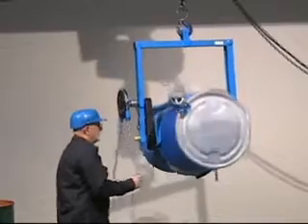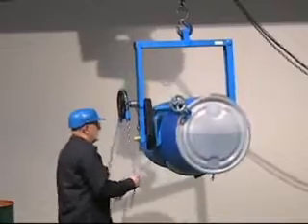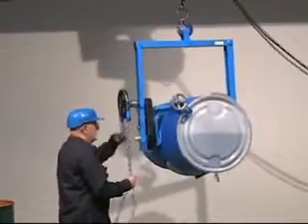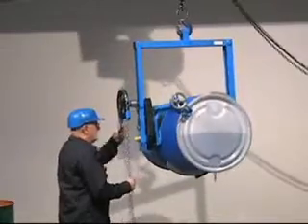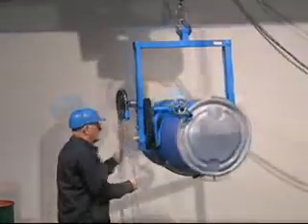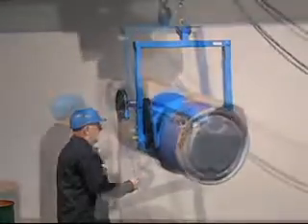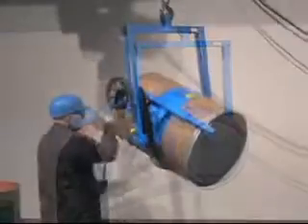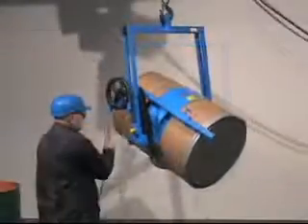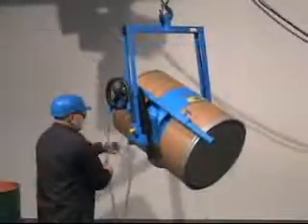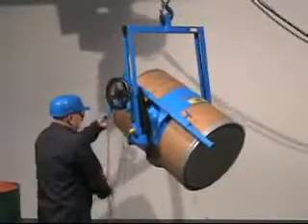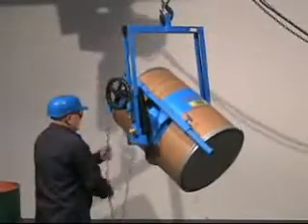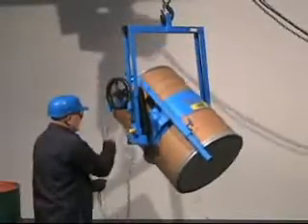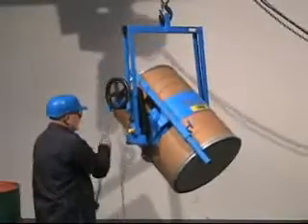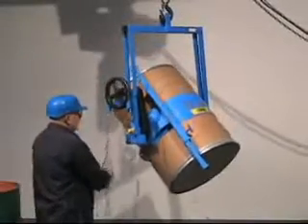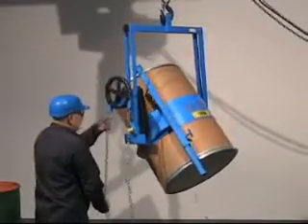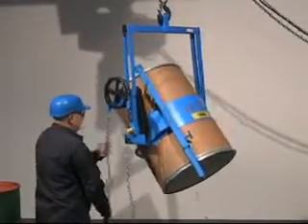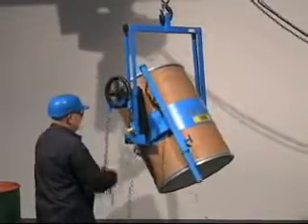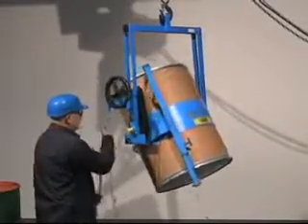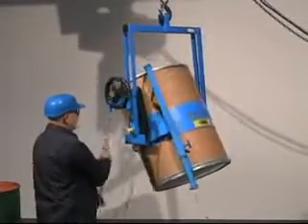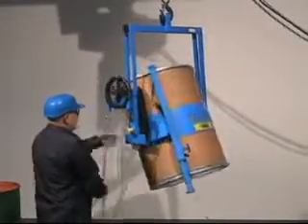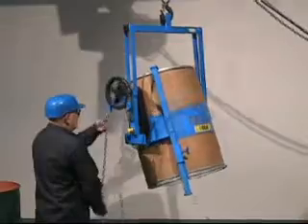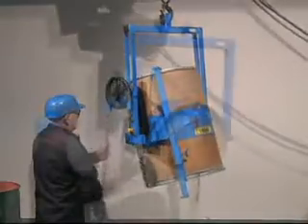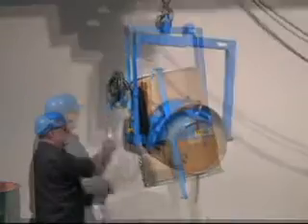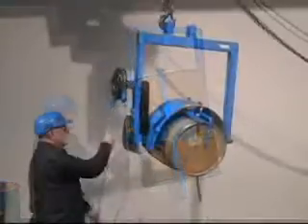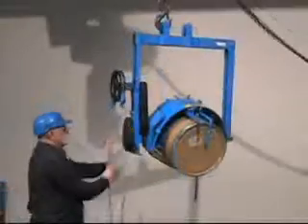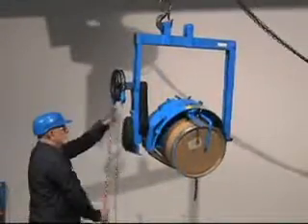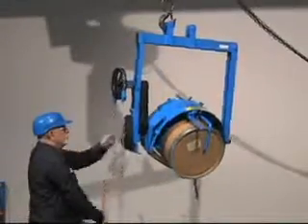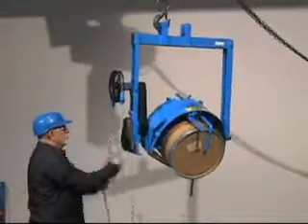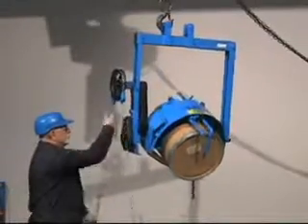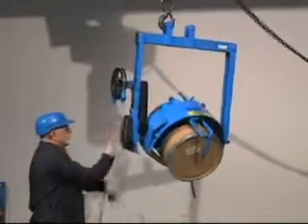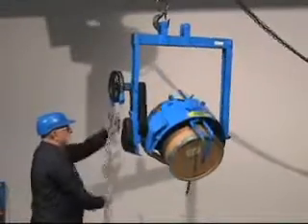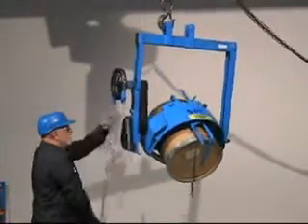Pour a steel drum, a plastic drum, various sizes of fiber drum, and even add diameter adapters for your smaller drums.